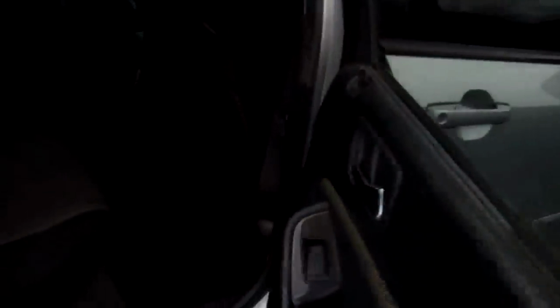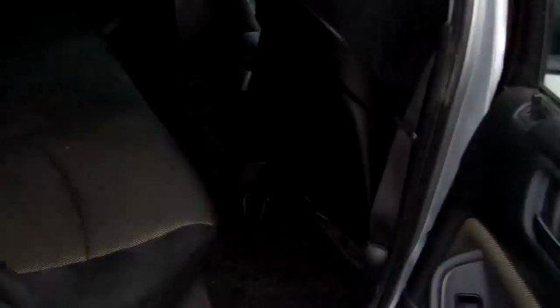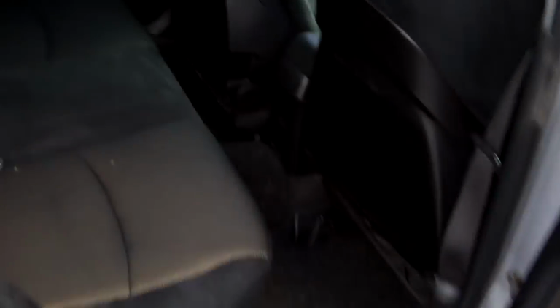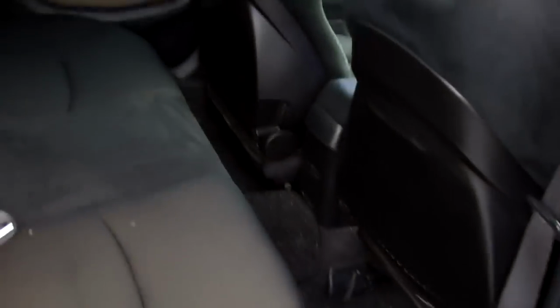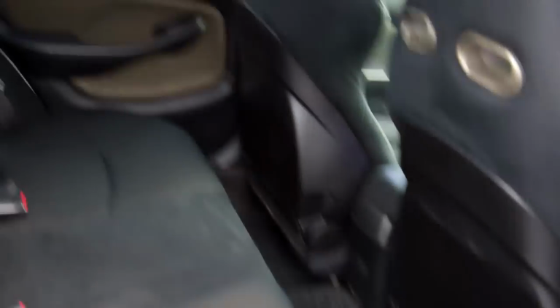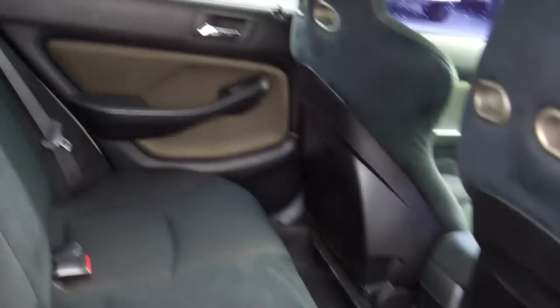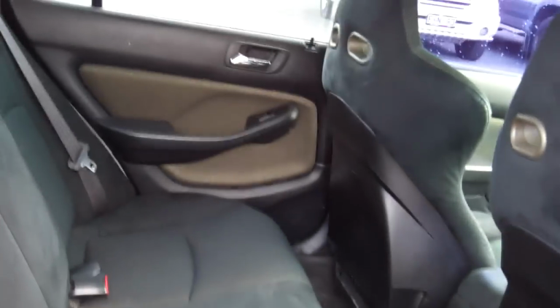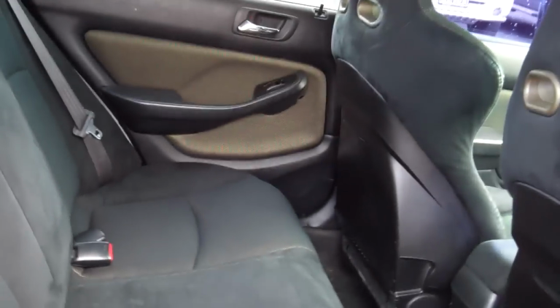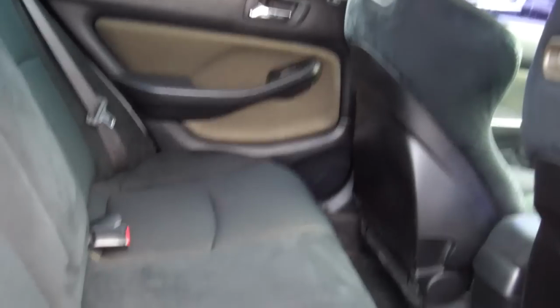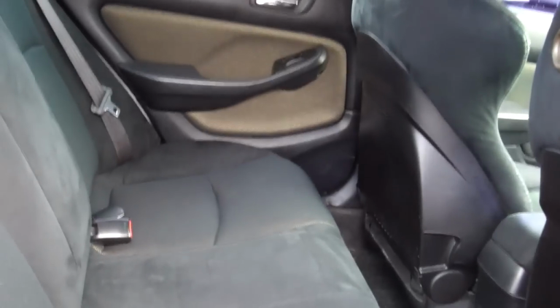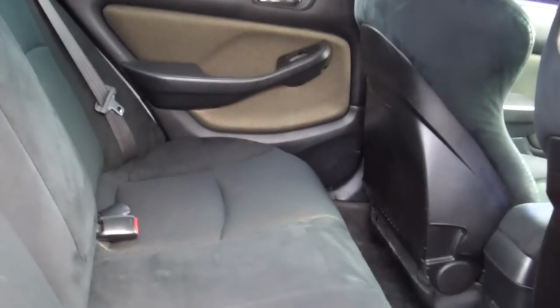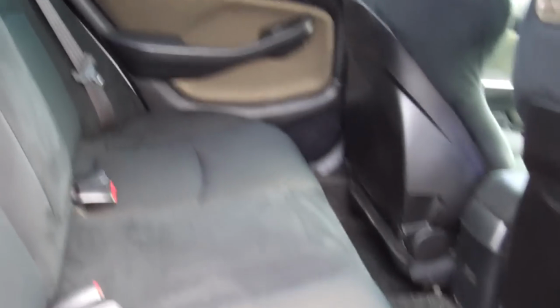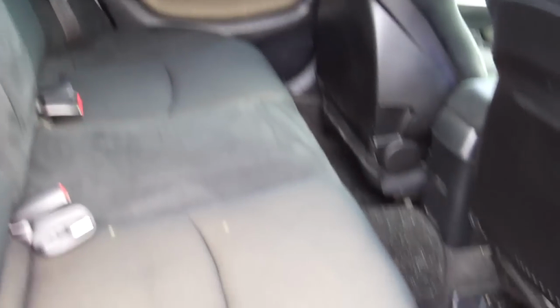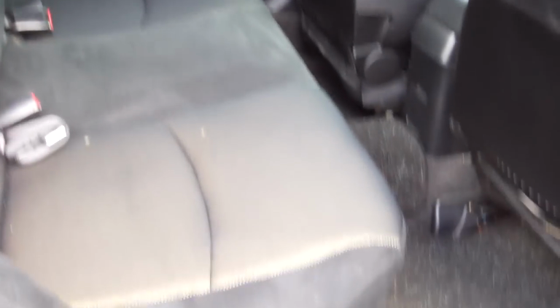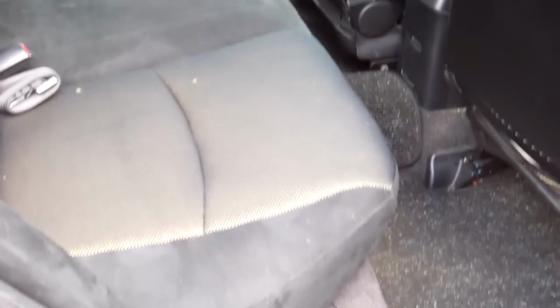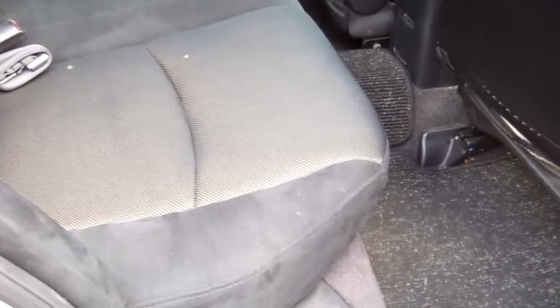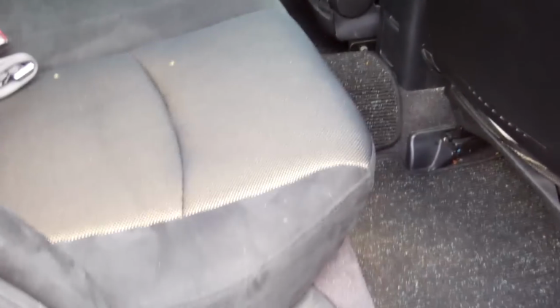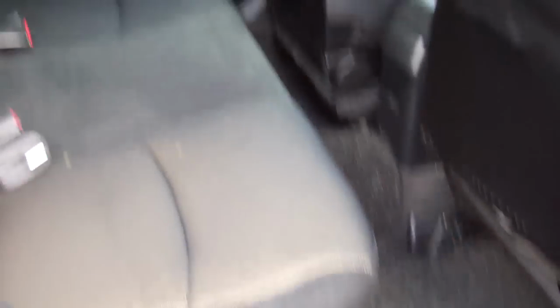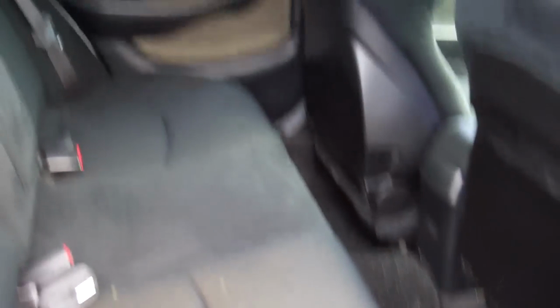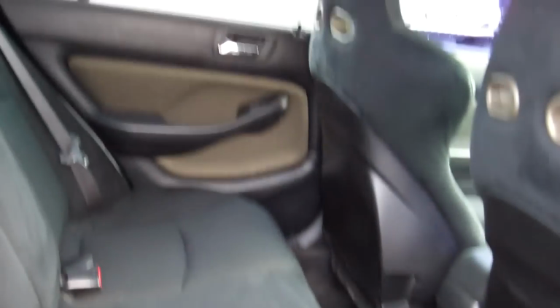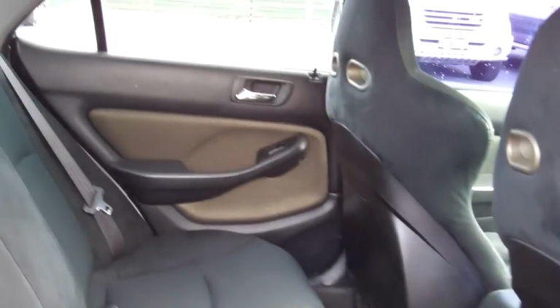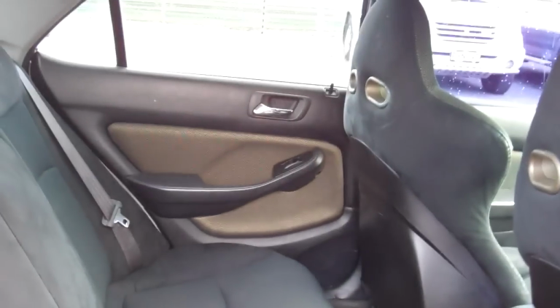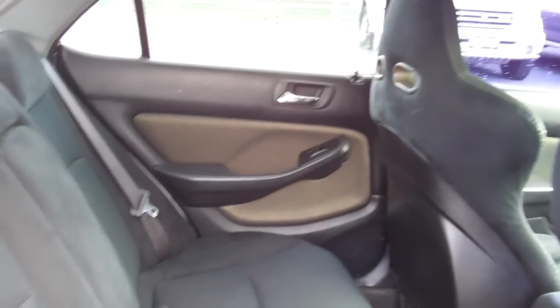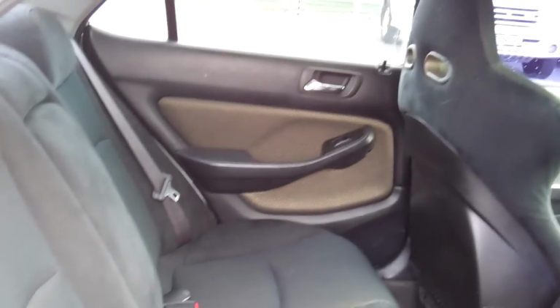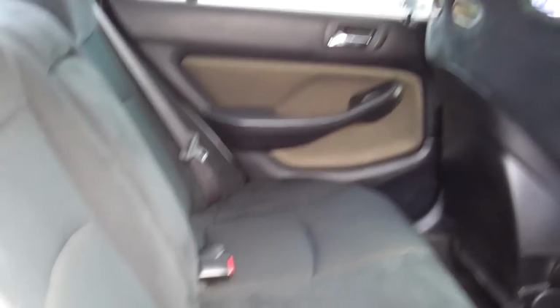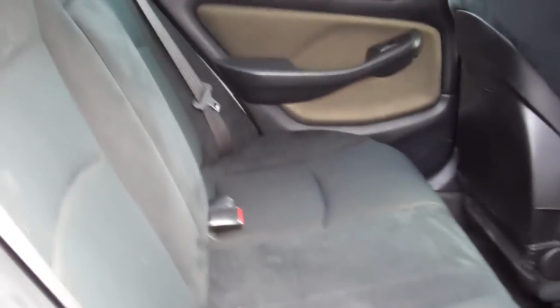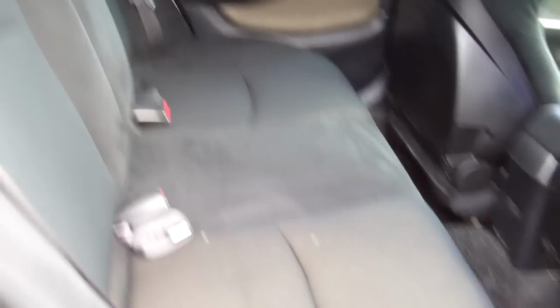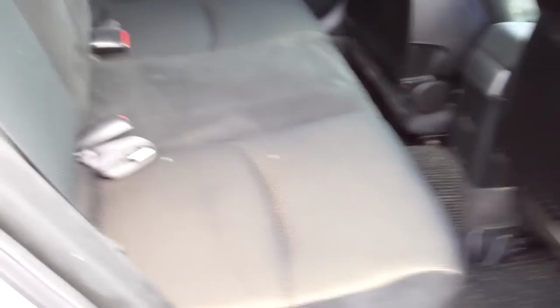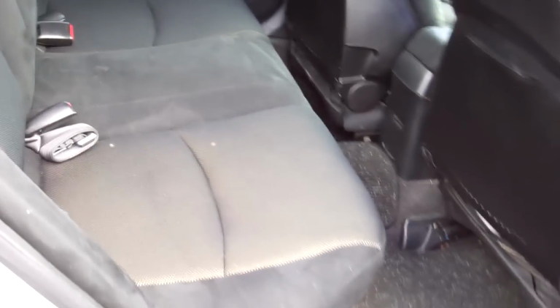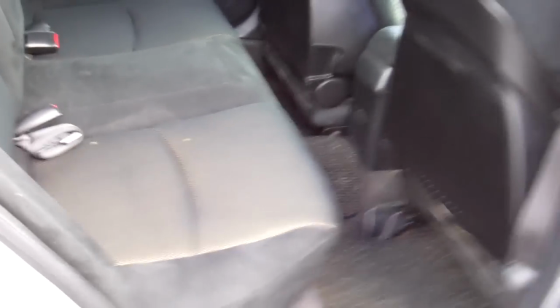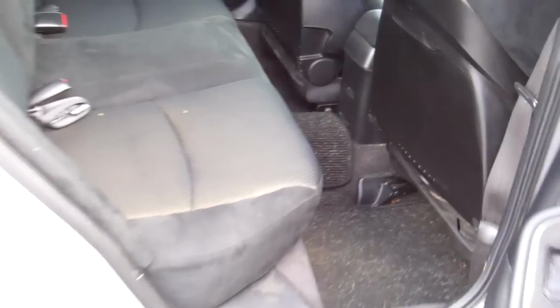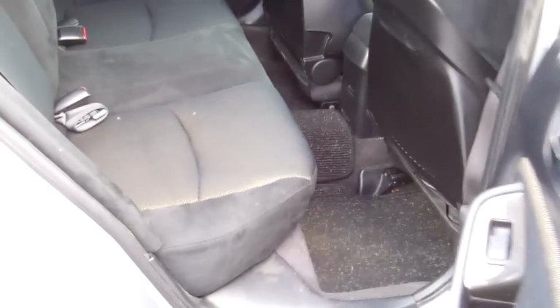Look in the rear of it — nice car, good condition.